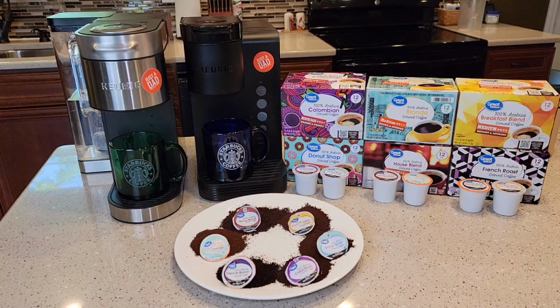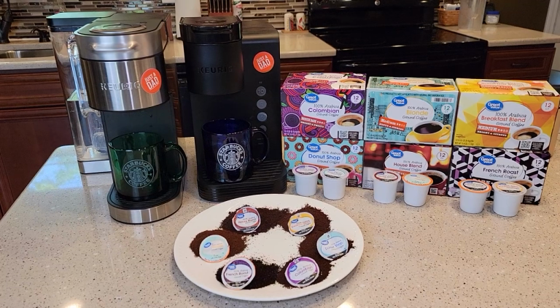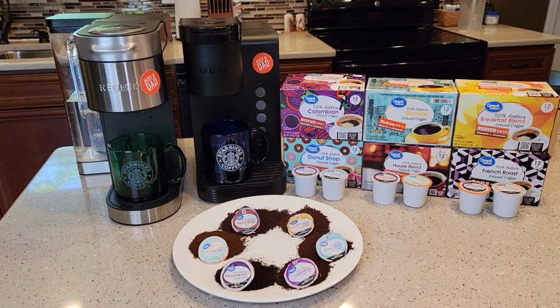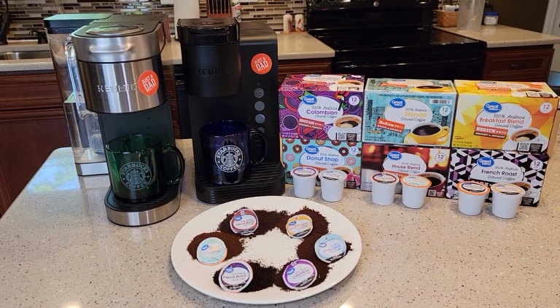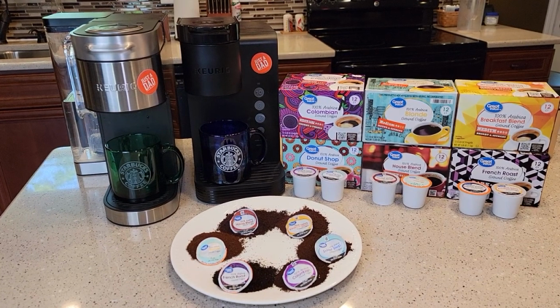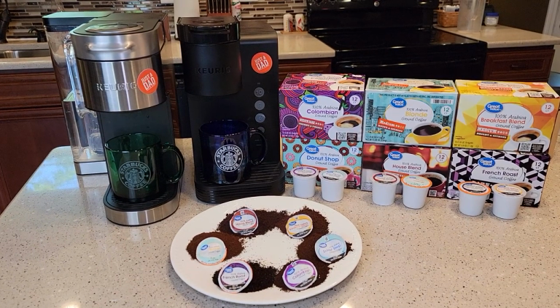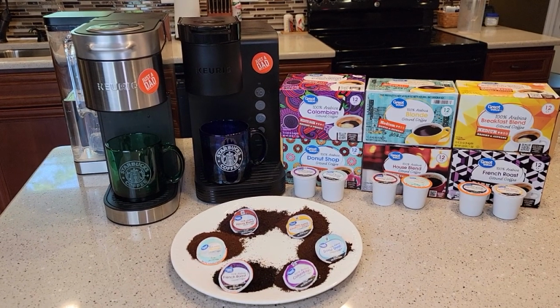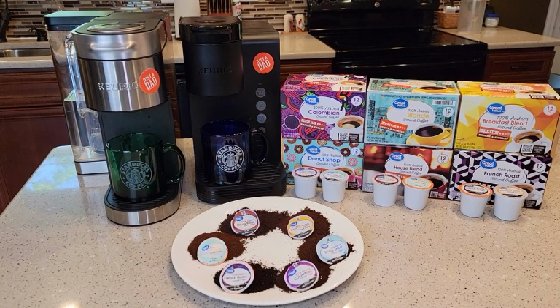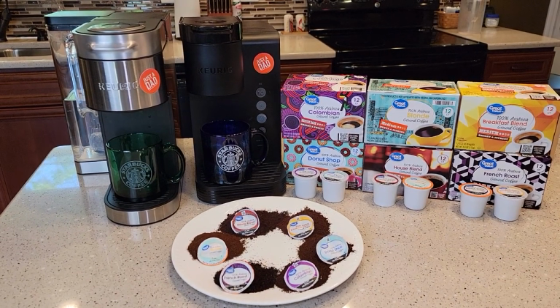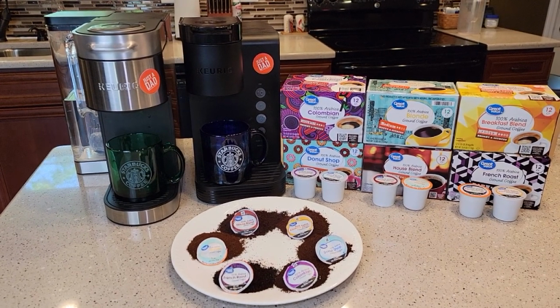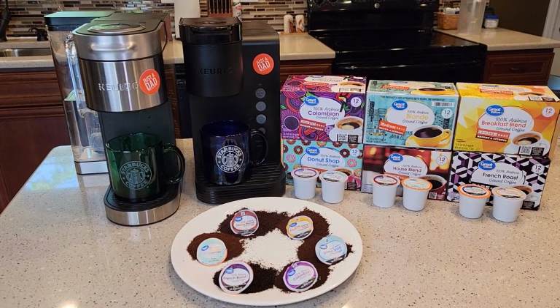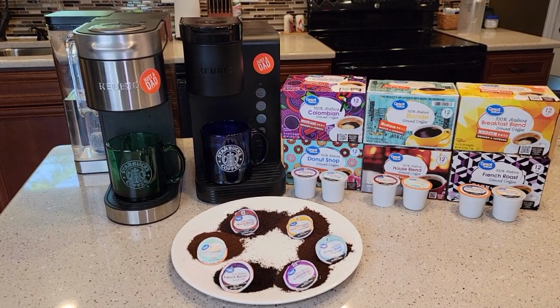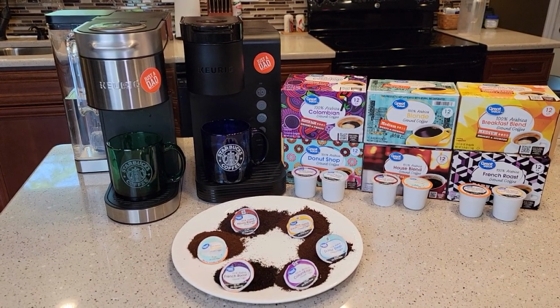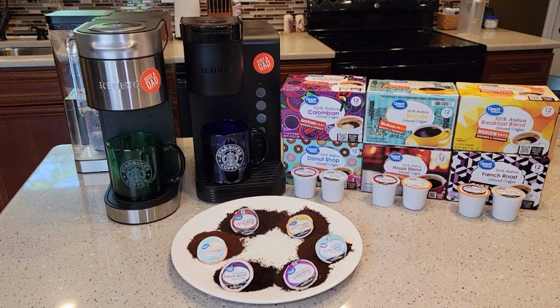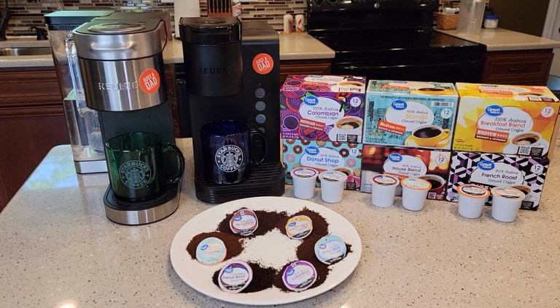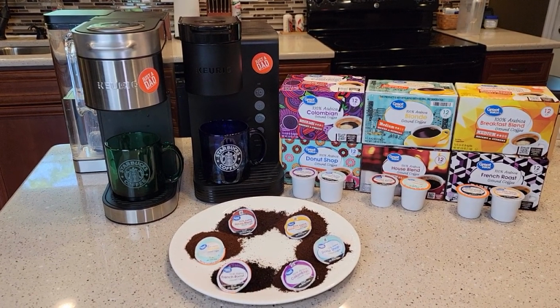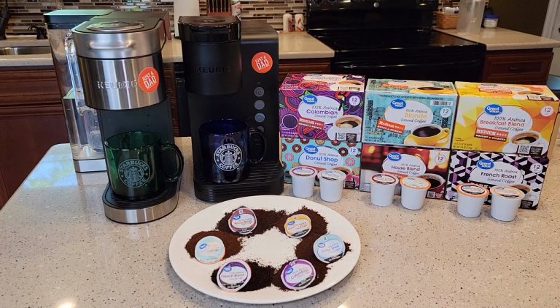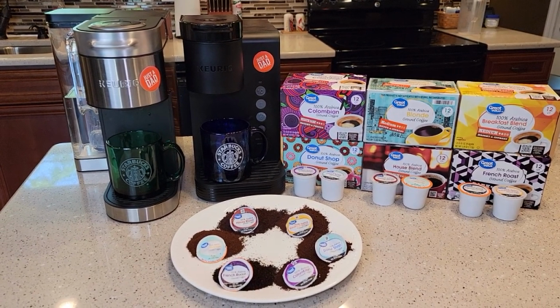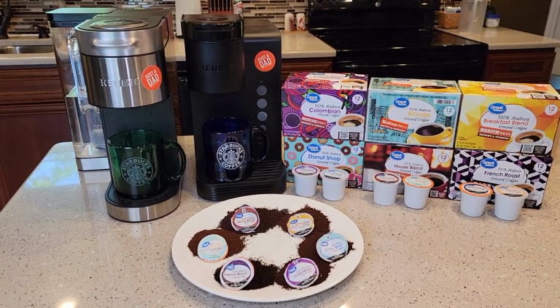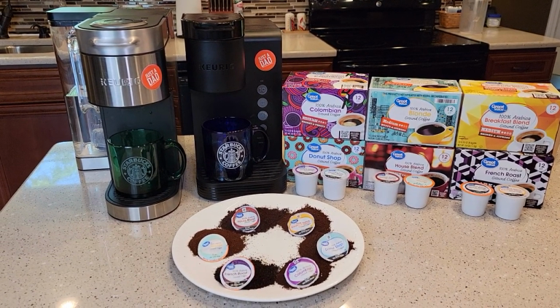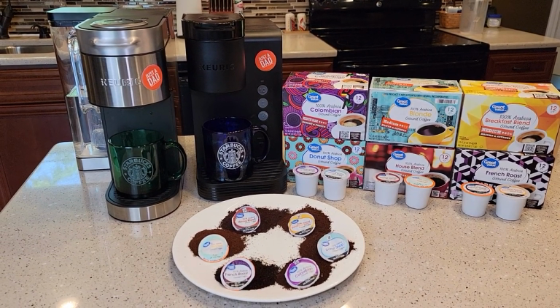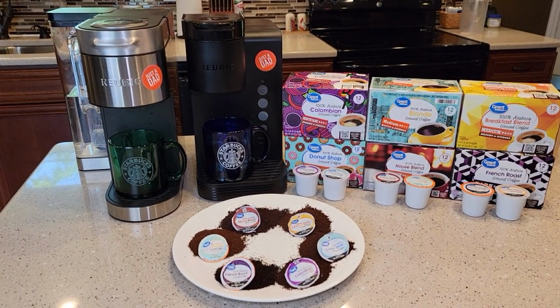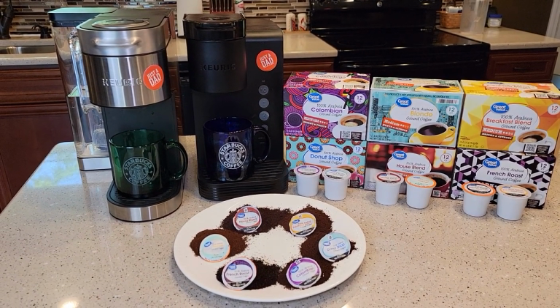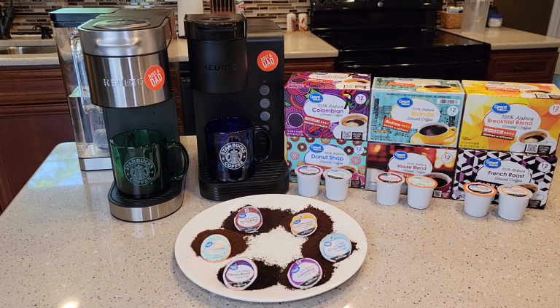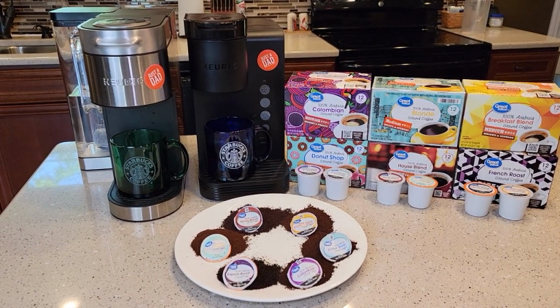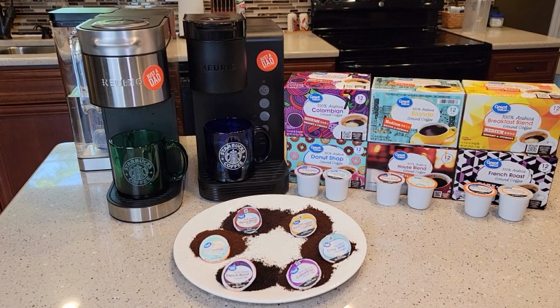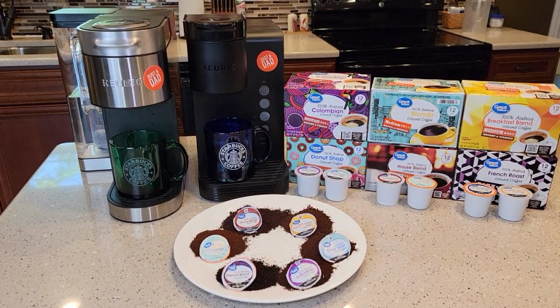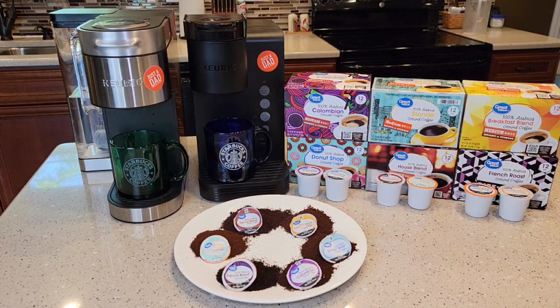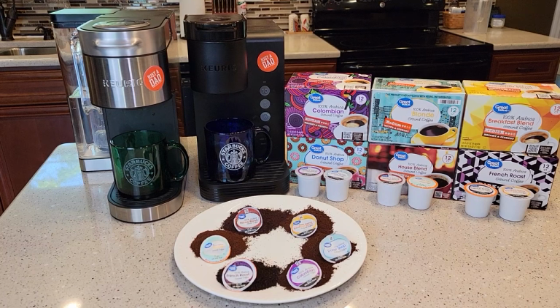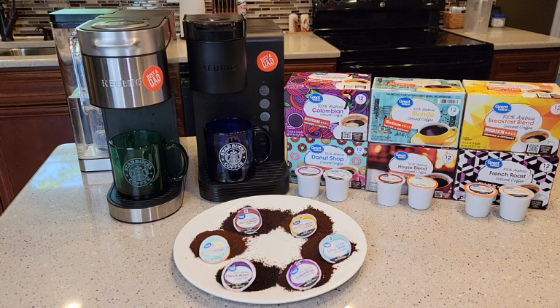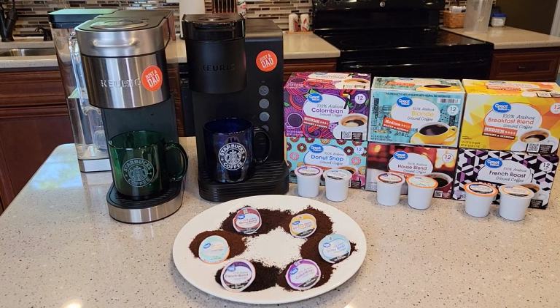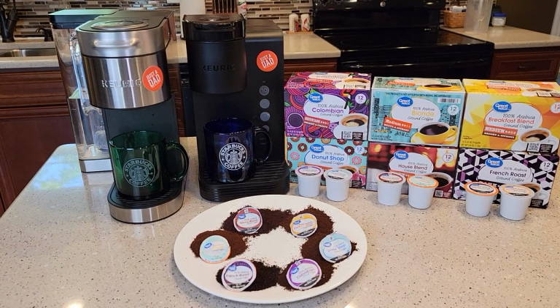Hello everyone, this is Just a Dad. Today I'm going to do a taste test with Walmart Great Value Coffee.